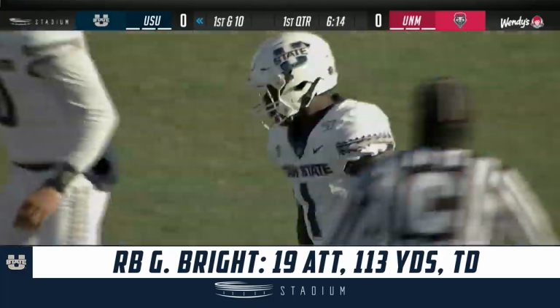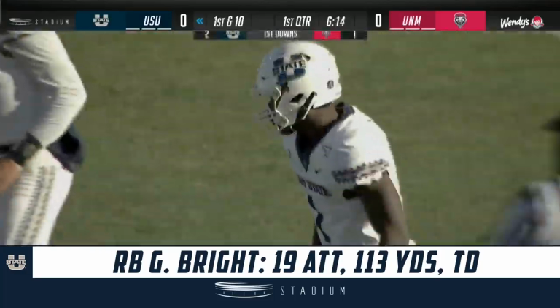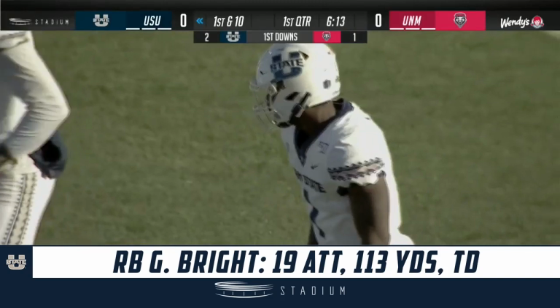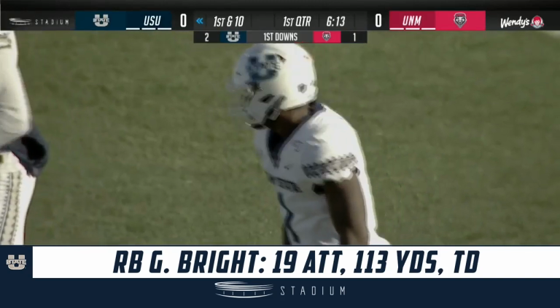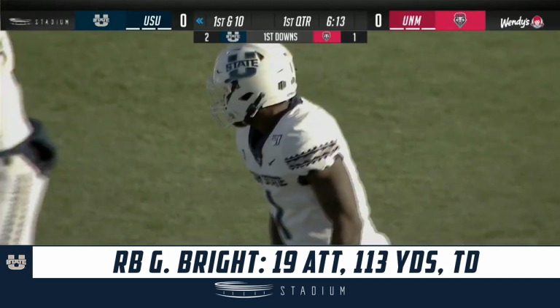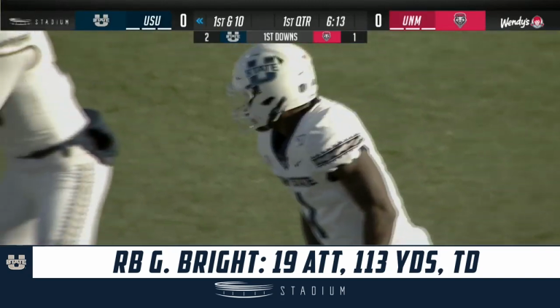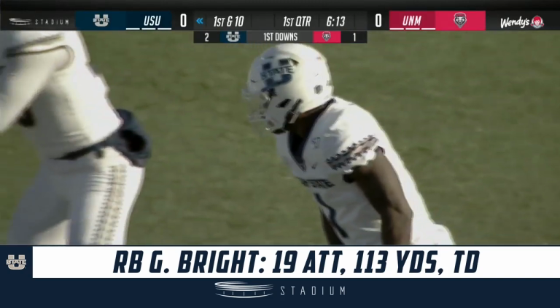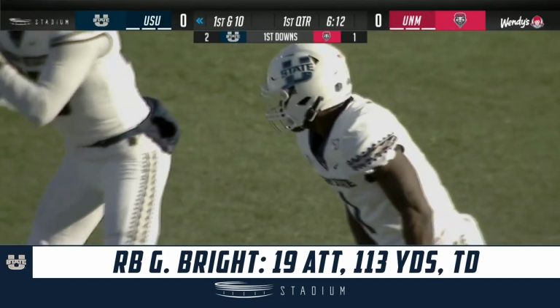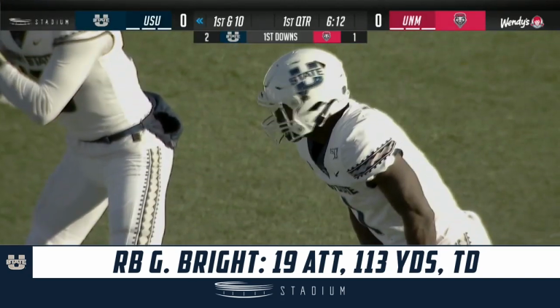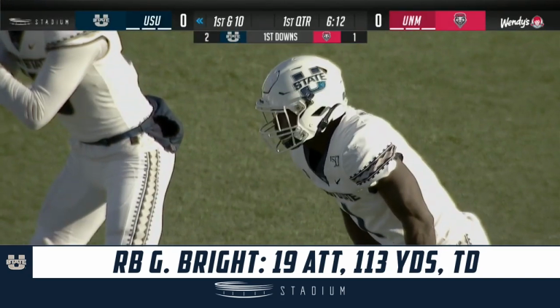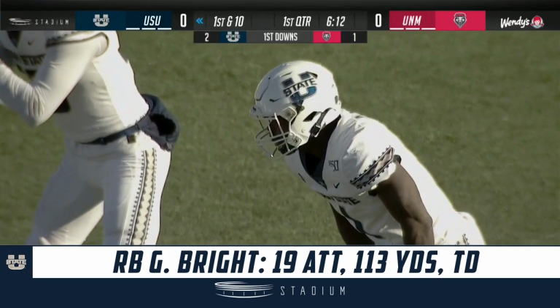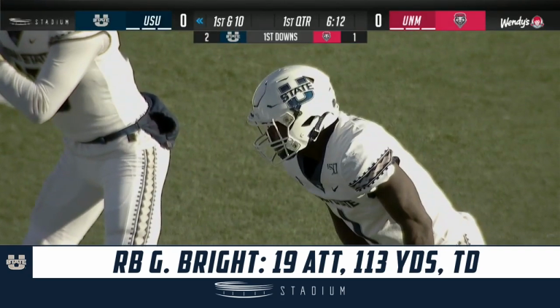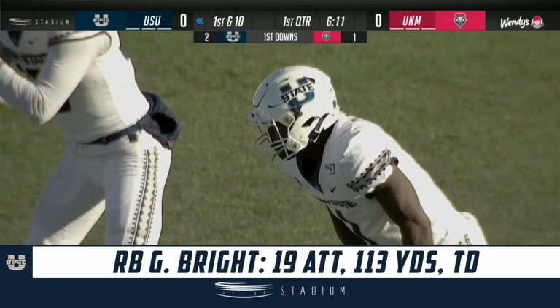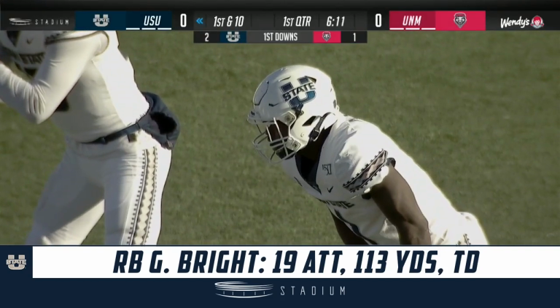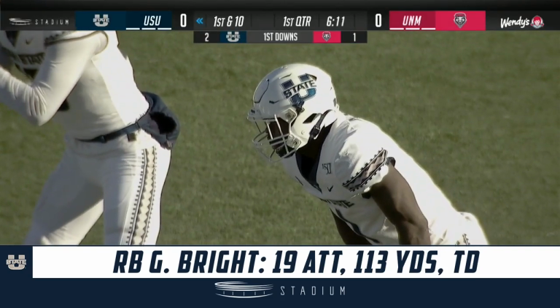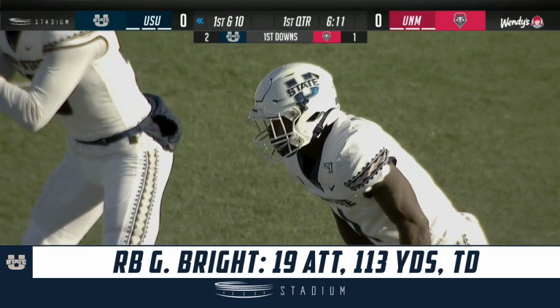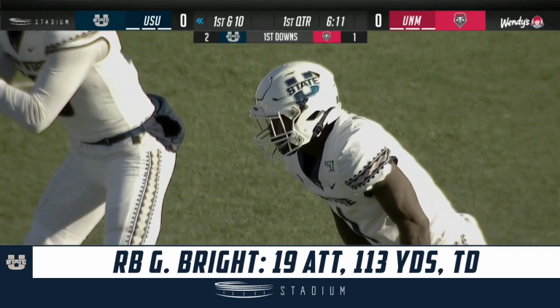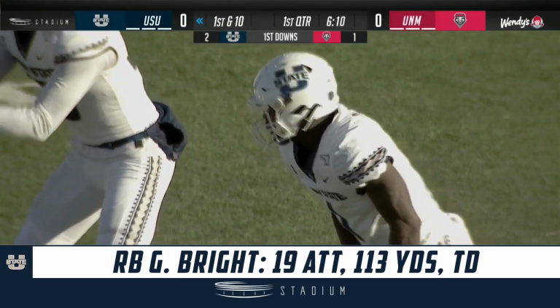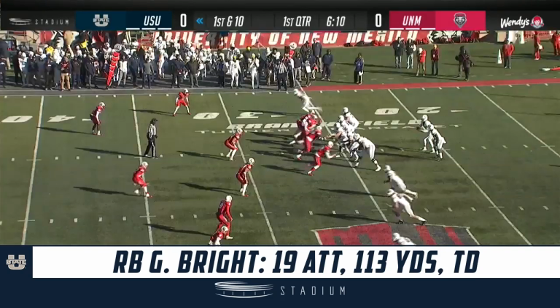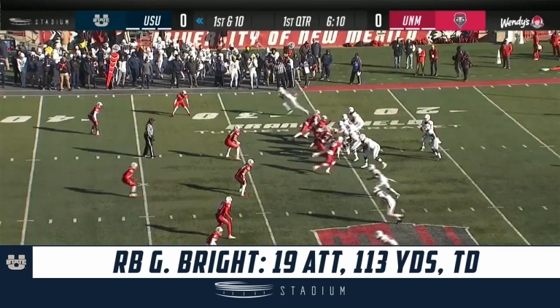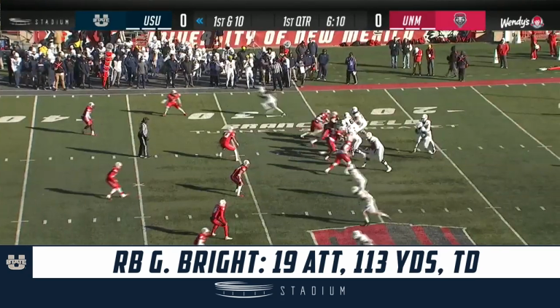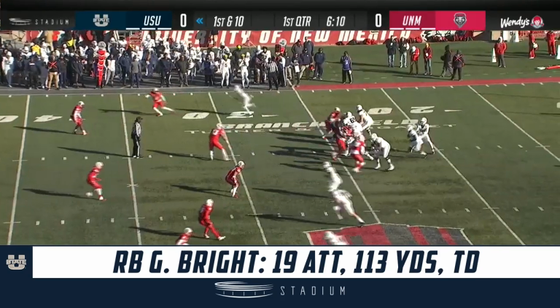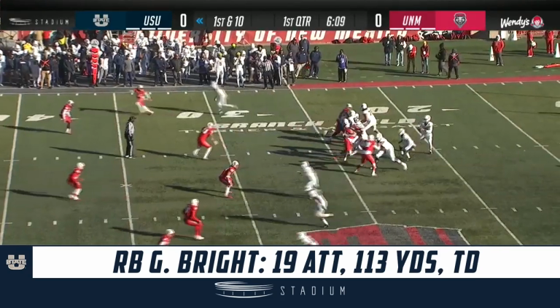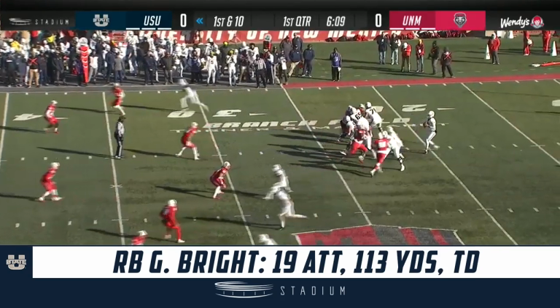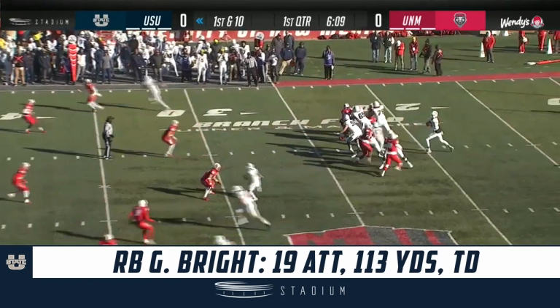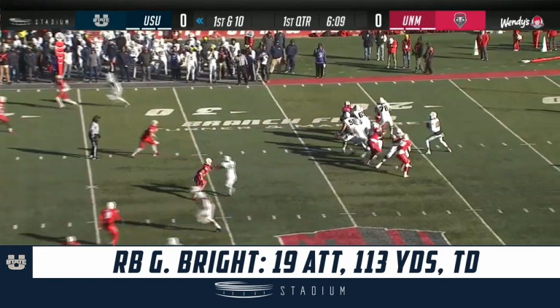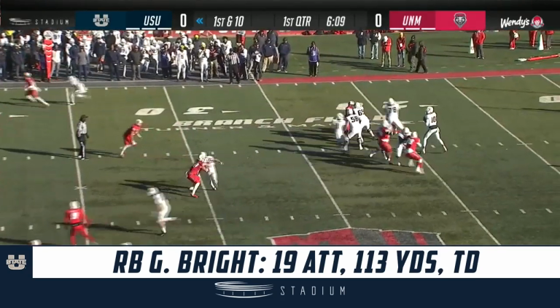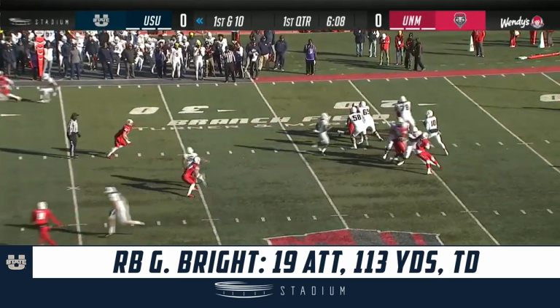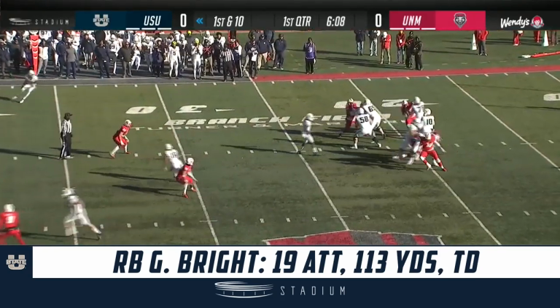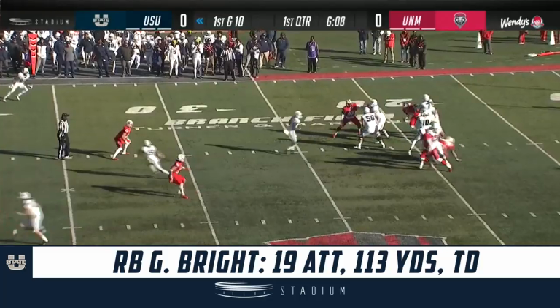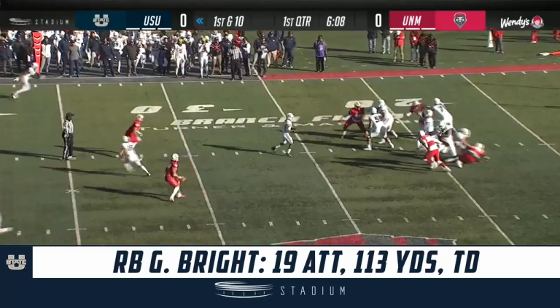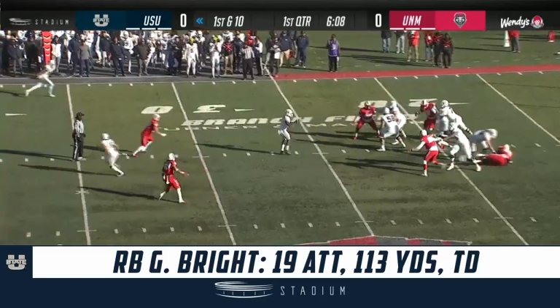They want to win, but I think 62 yards isn't asking that much either, right? I think that's well within their wheelhouse.